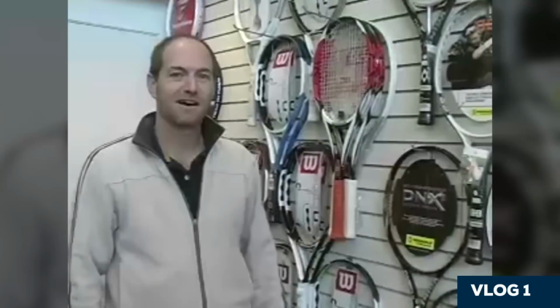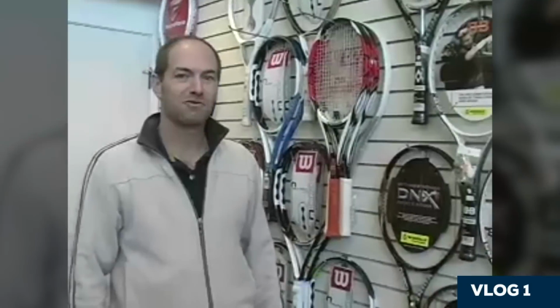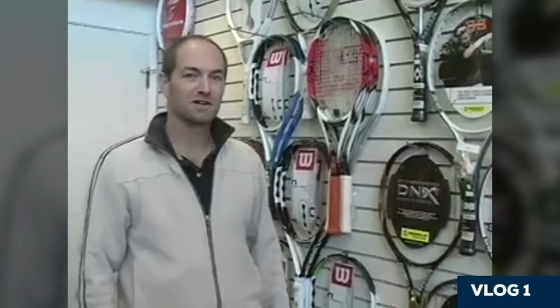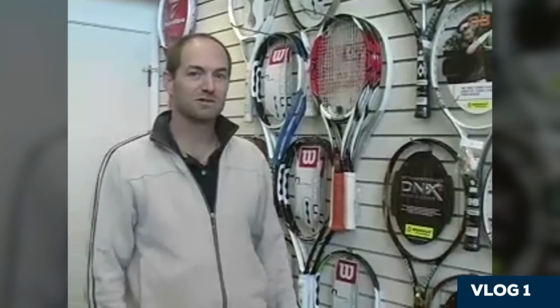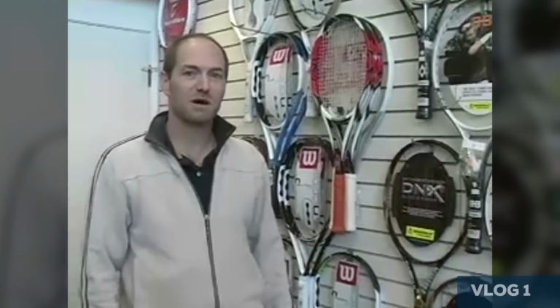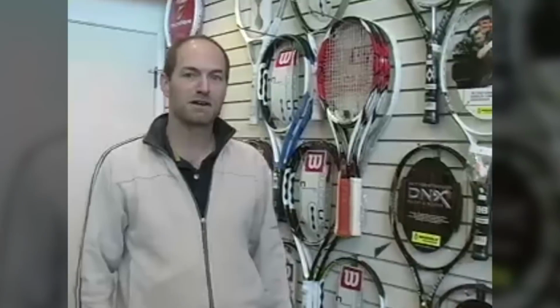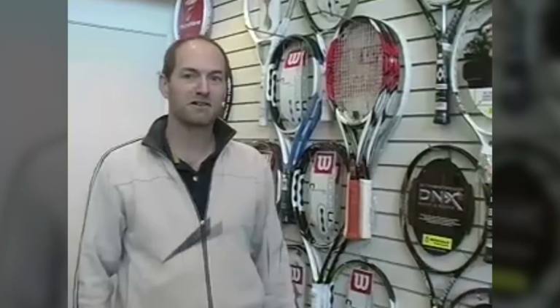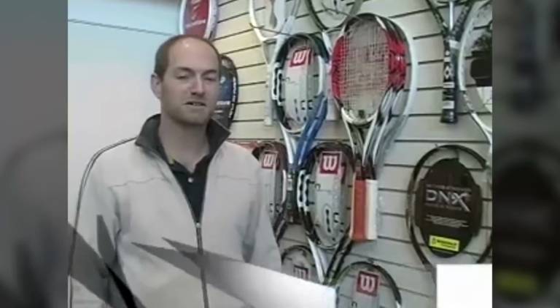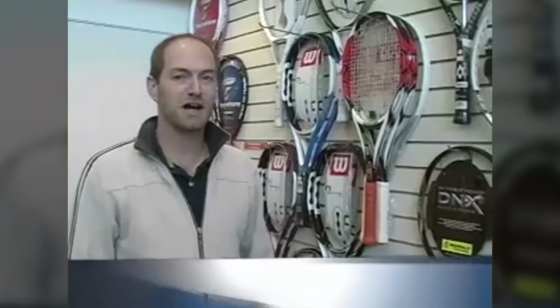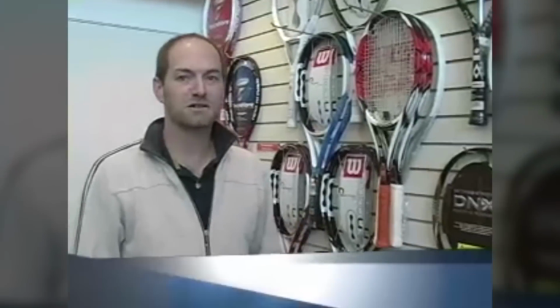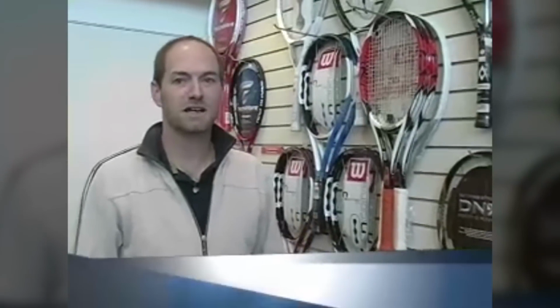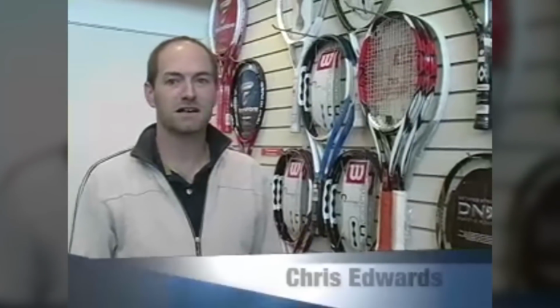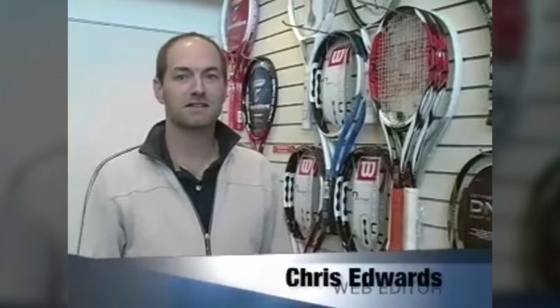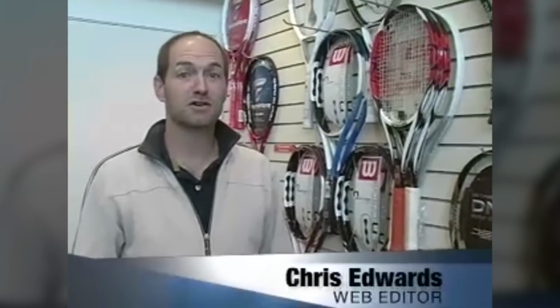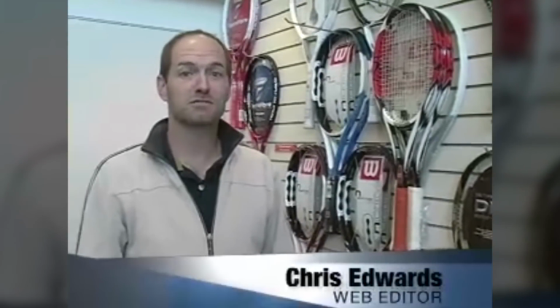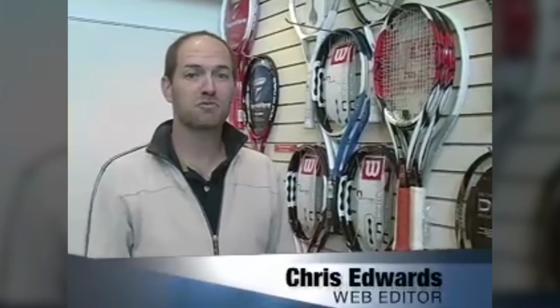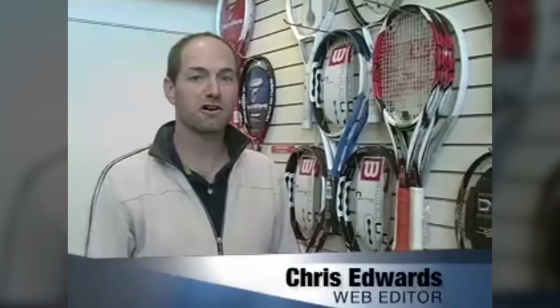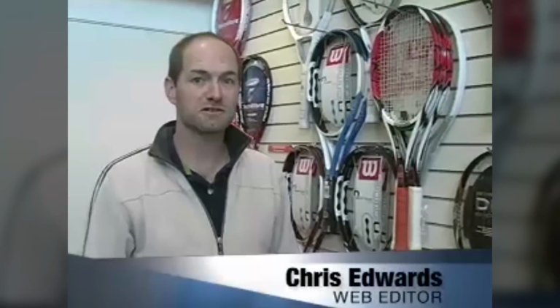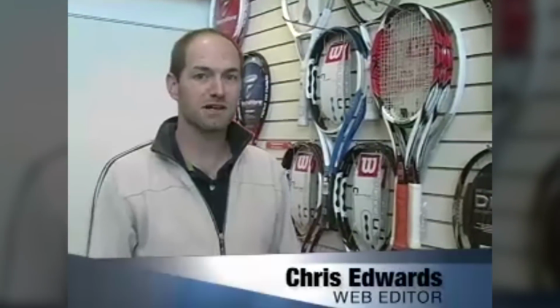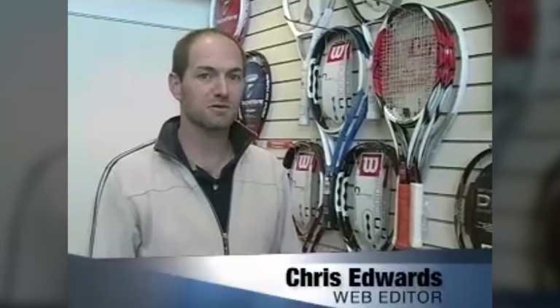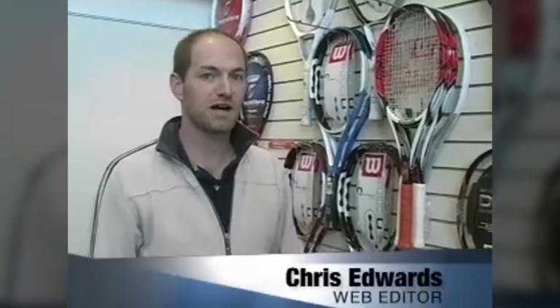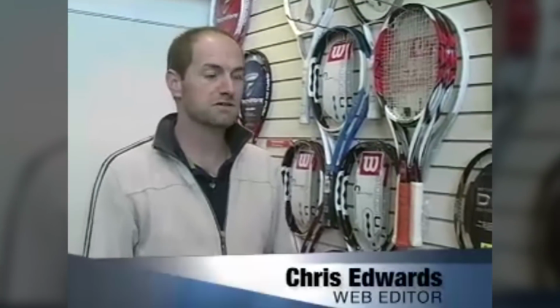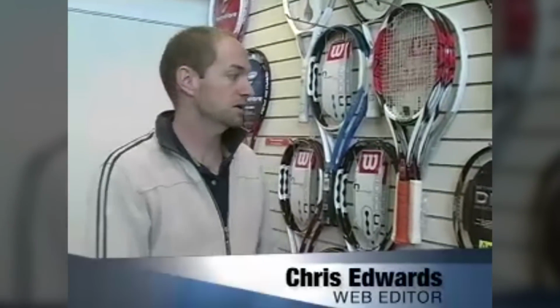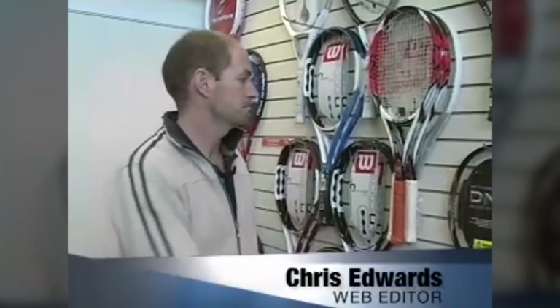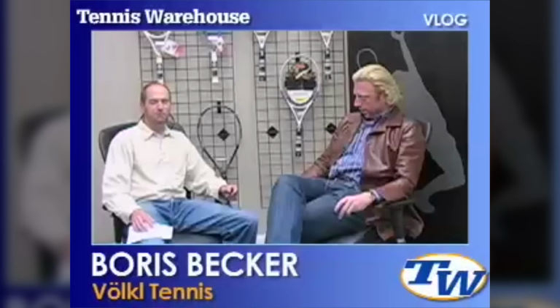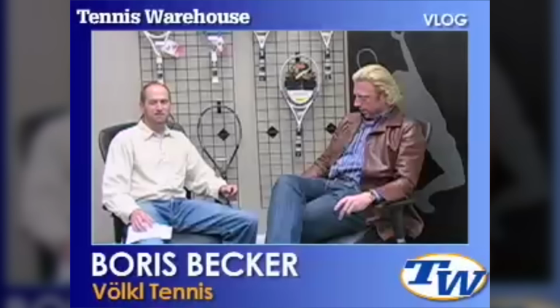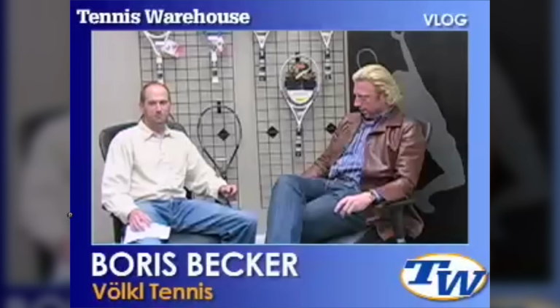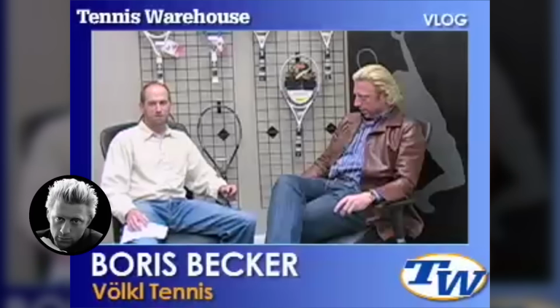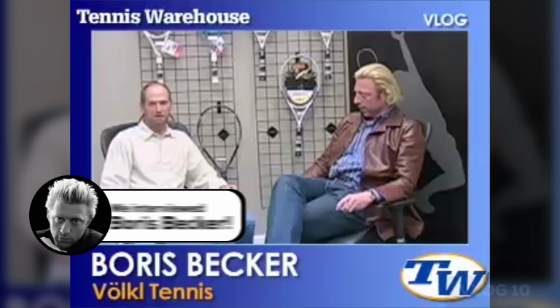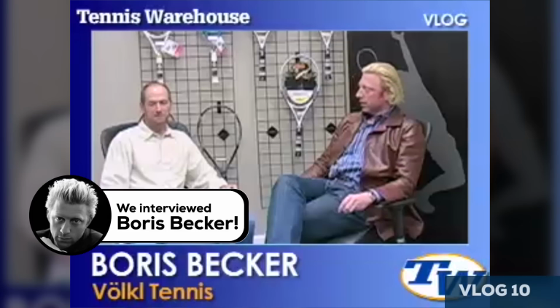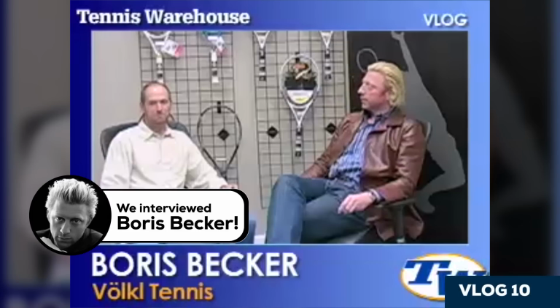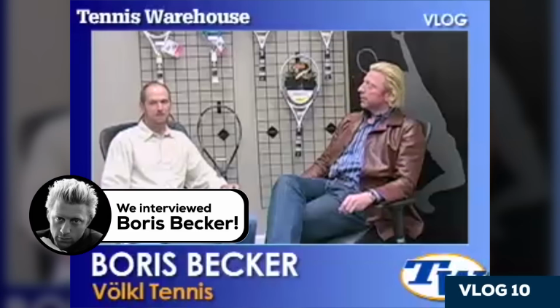I'm Chris Edwards, wear better at Tennis Warehouse, and that's a look at some of the new products coming into the Warehouse this week. I'm Chris Edwards, wear better at Tennis Warehouse.